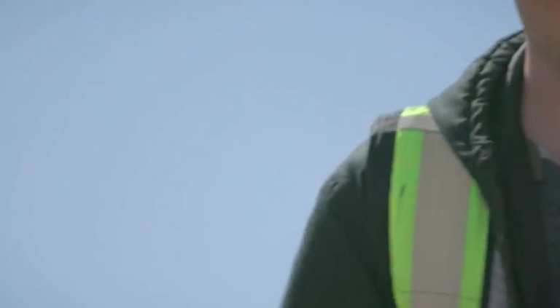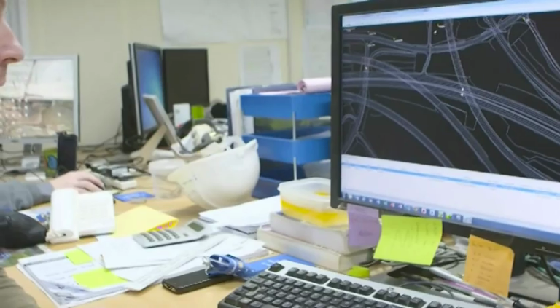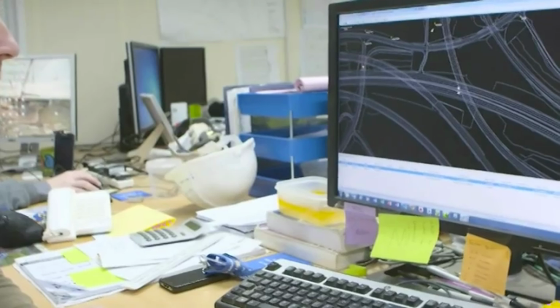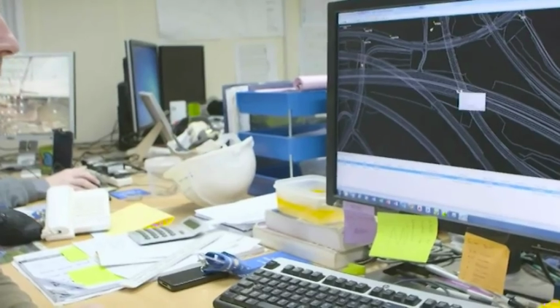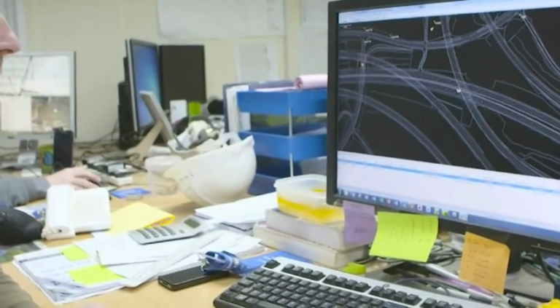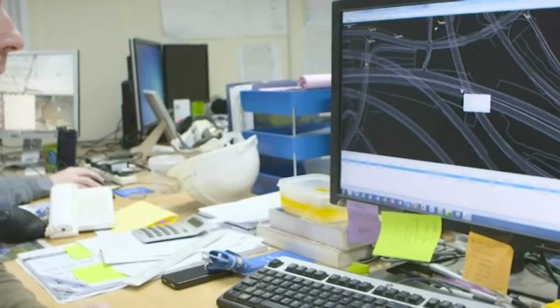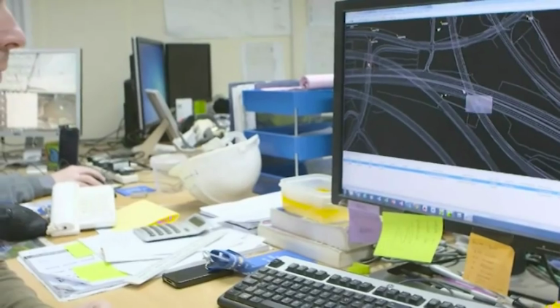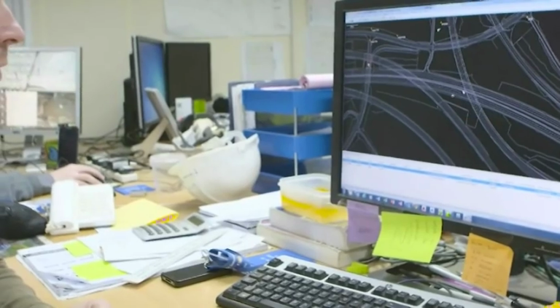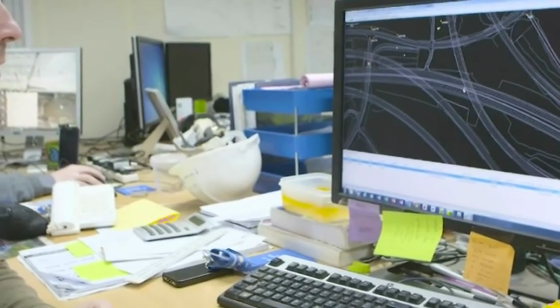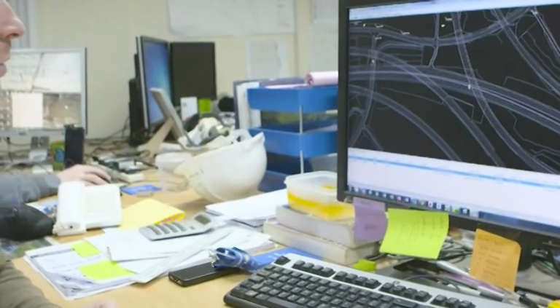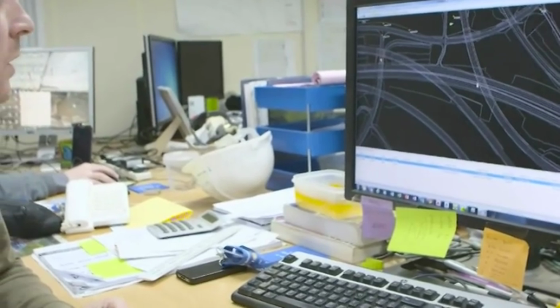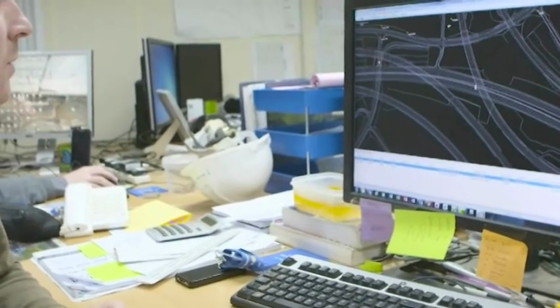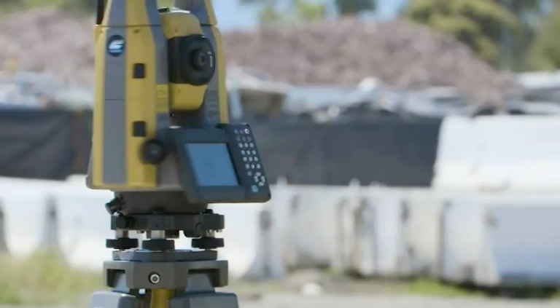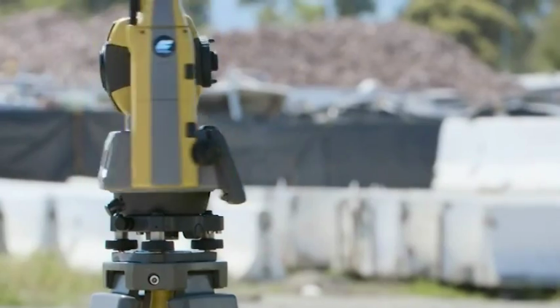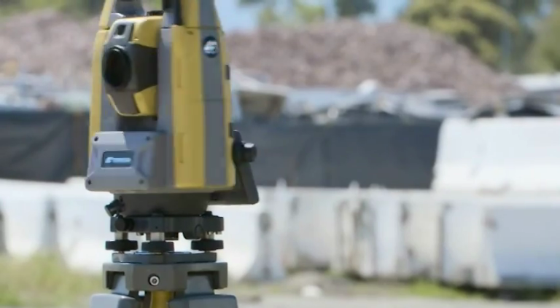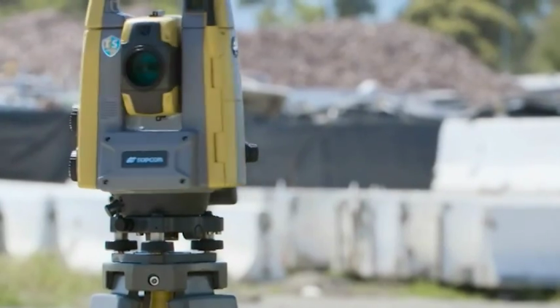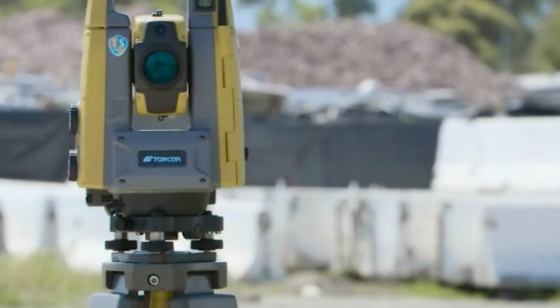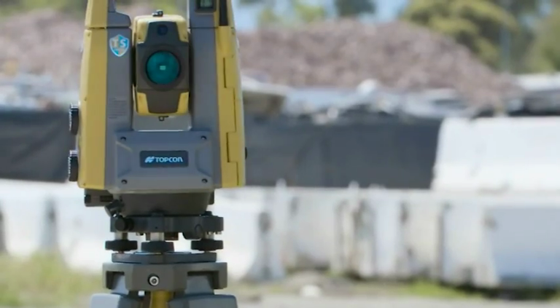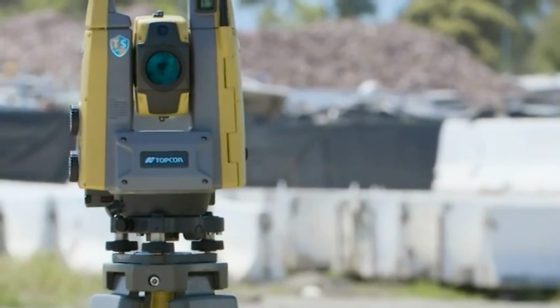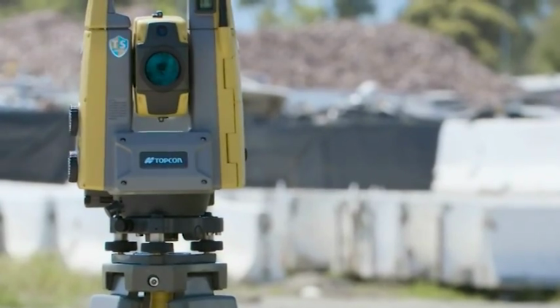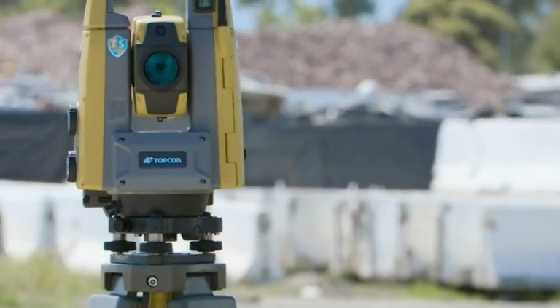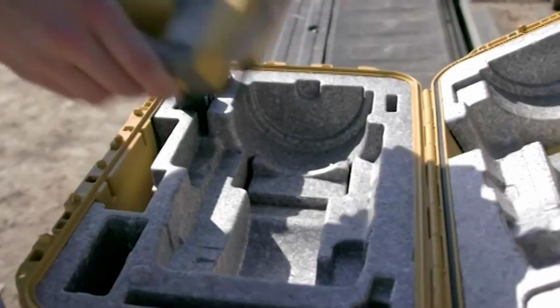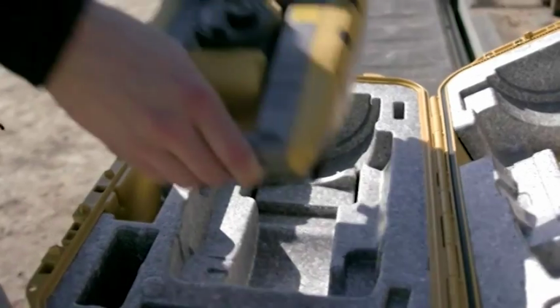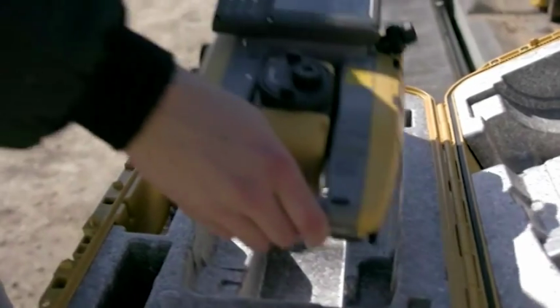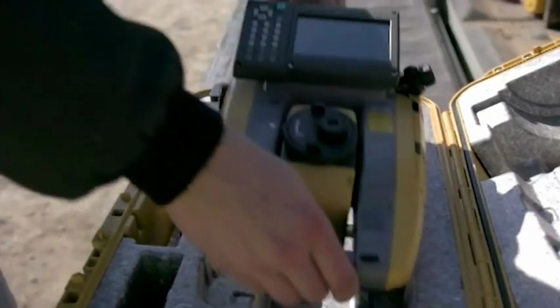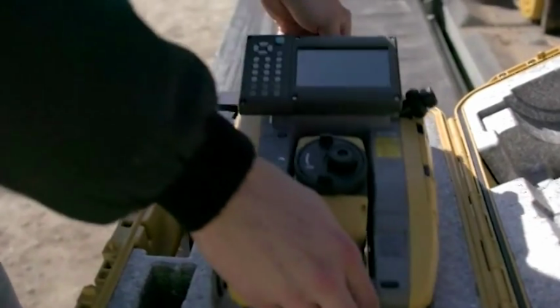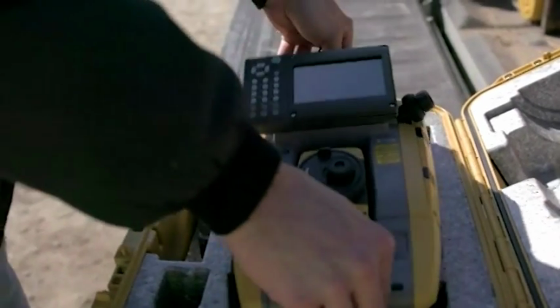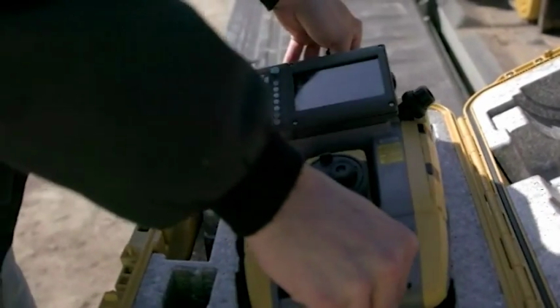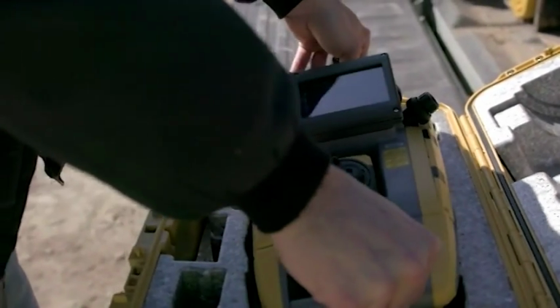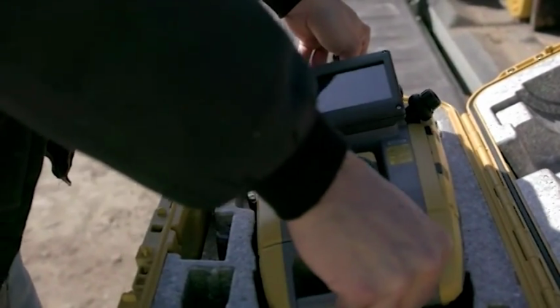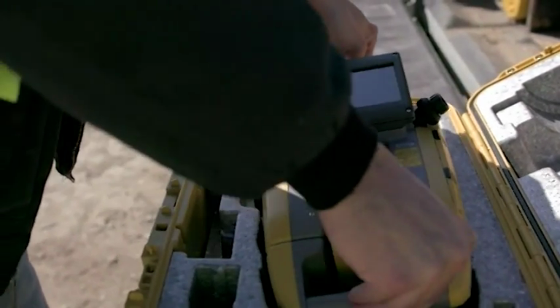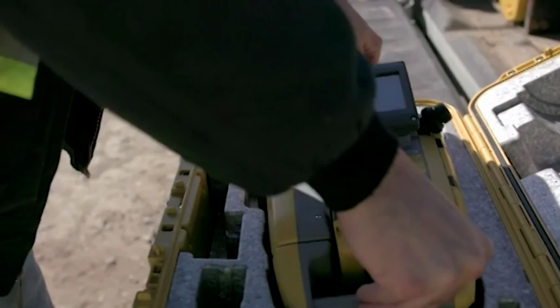Fast, lightweight, compact. Topcon's GT Series is productivity made easy.